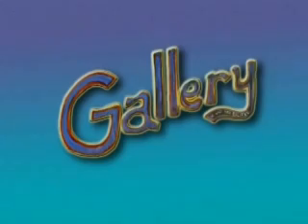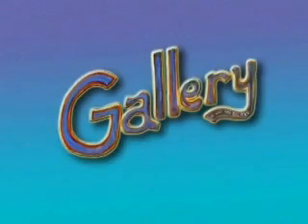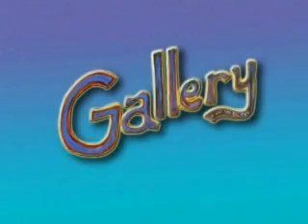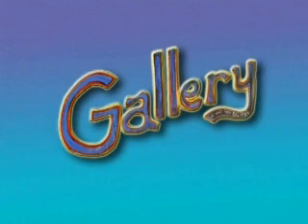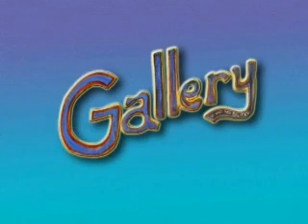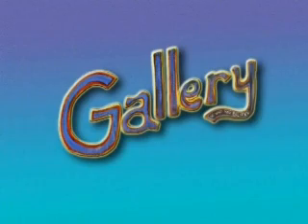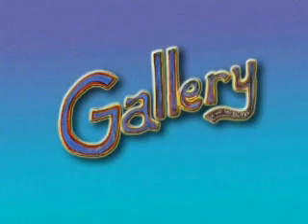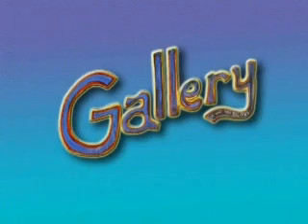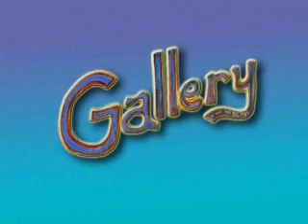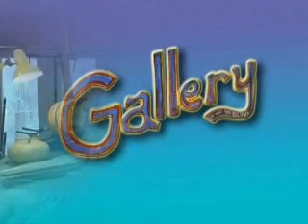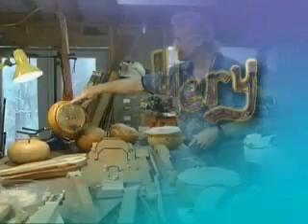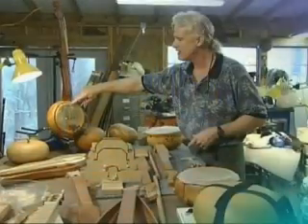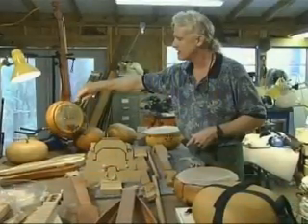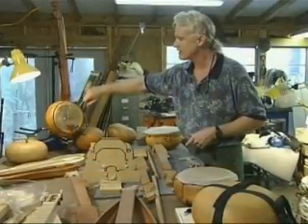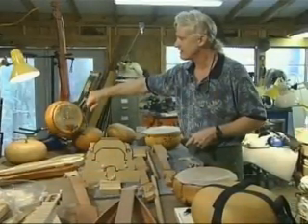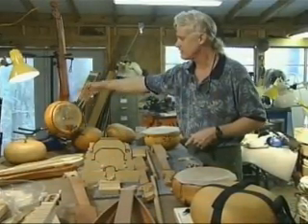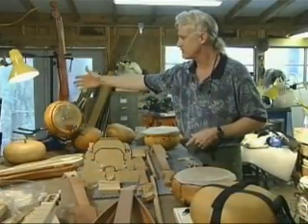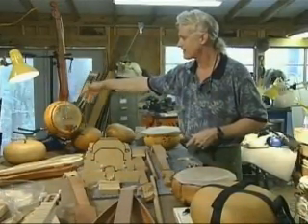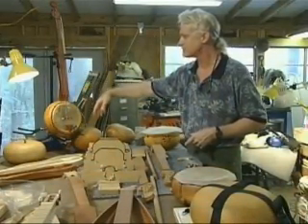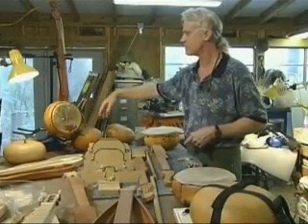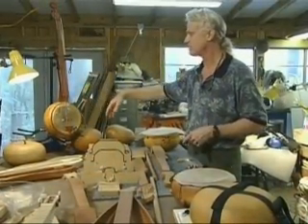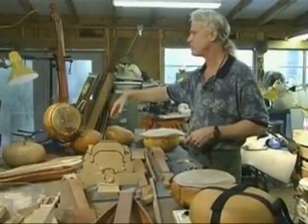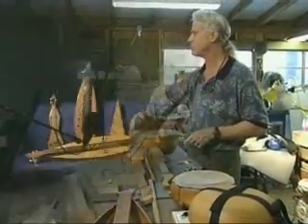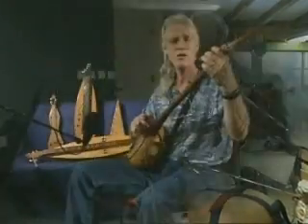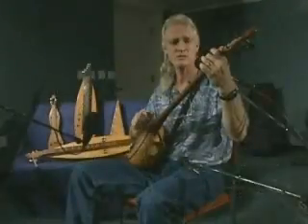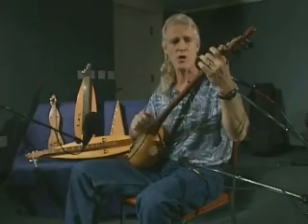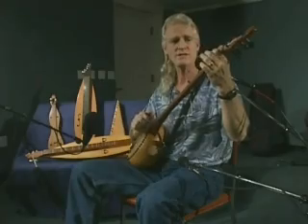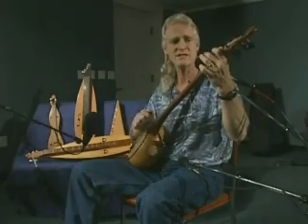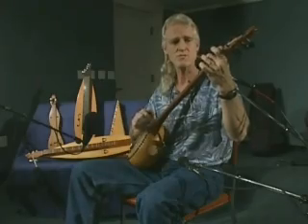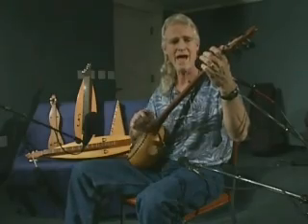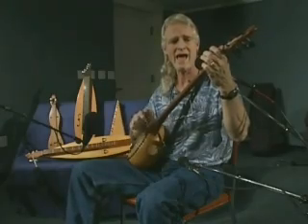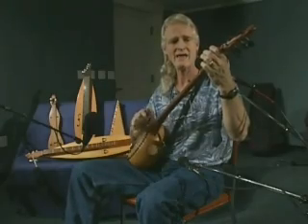Next on Gallery, a musician builds his orchestra in his backyard and then teaches us how anyone can play an instrument.